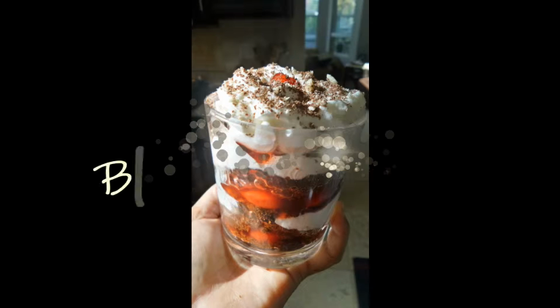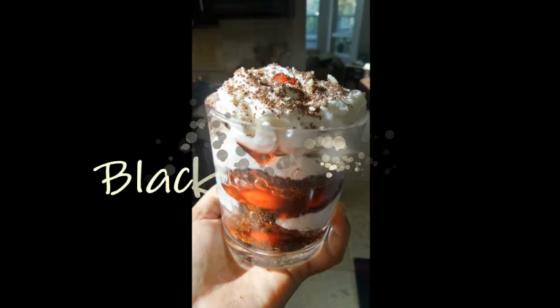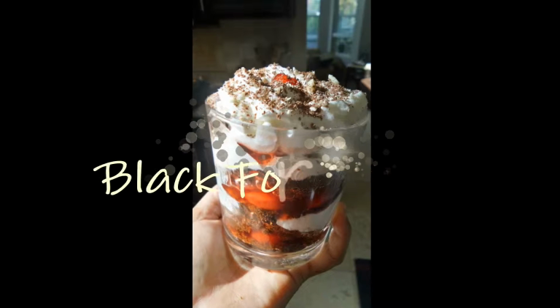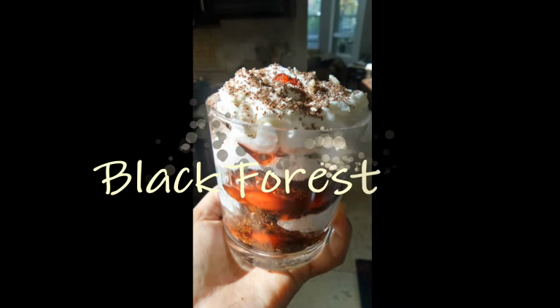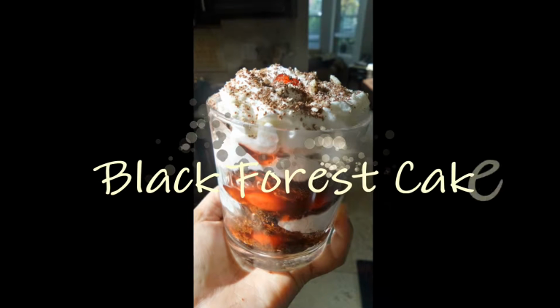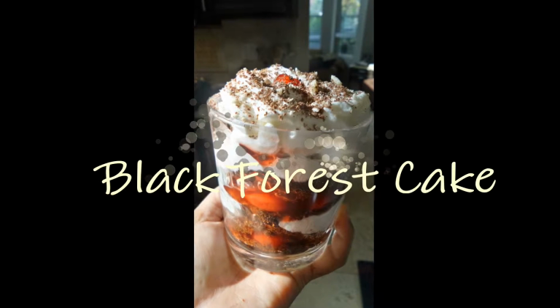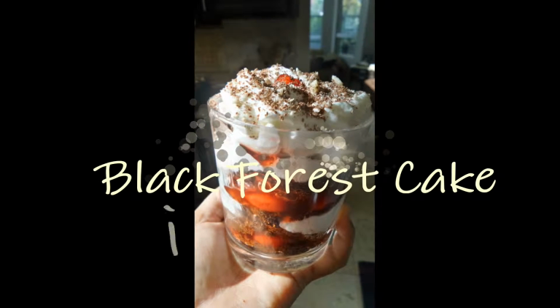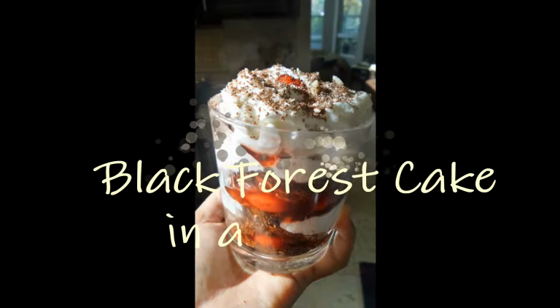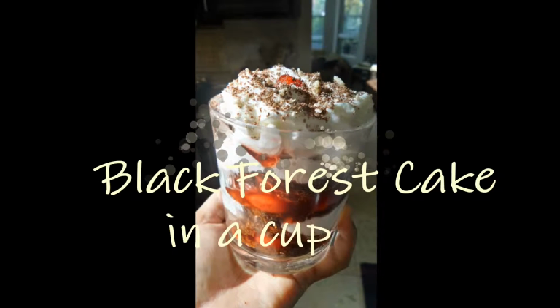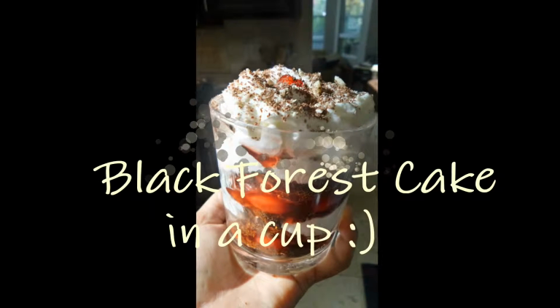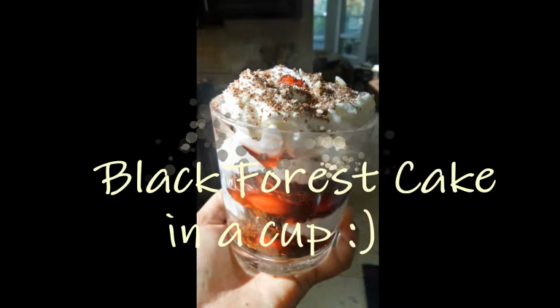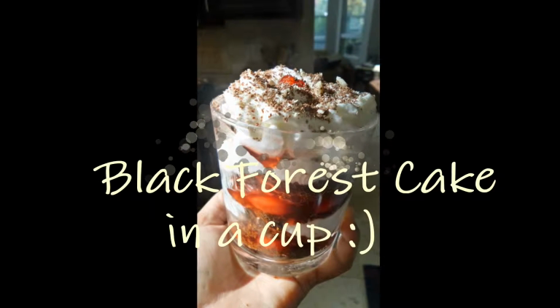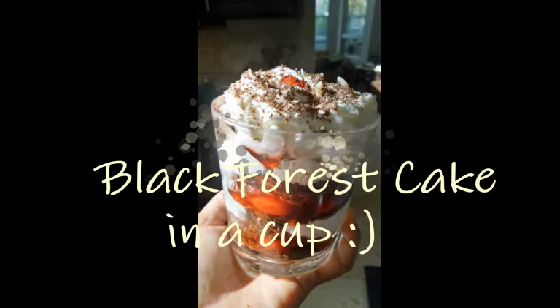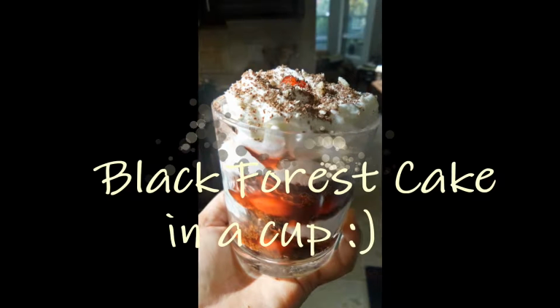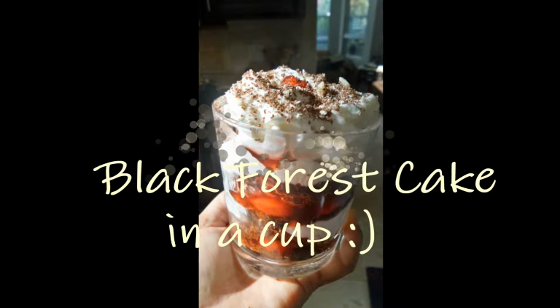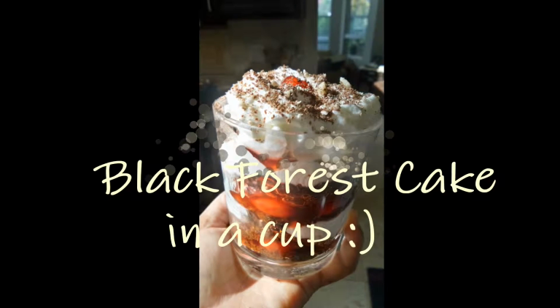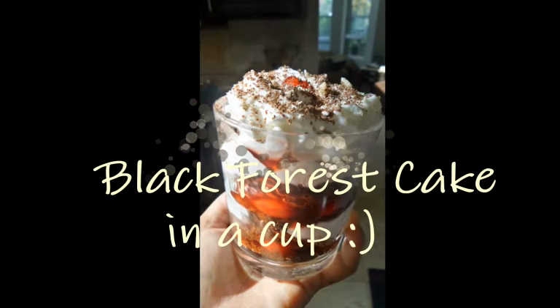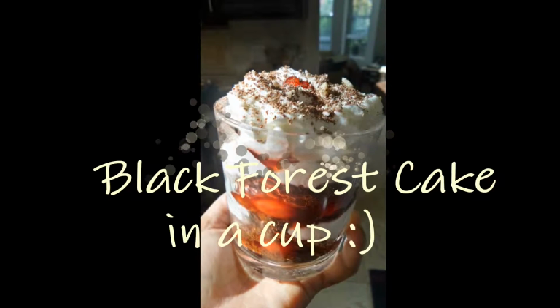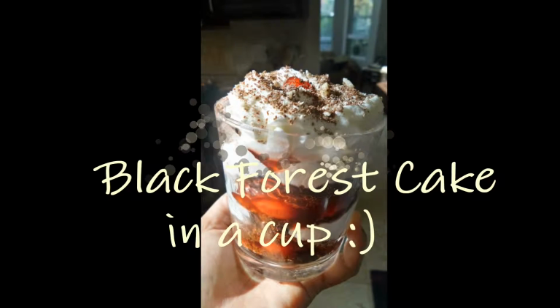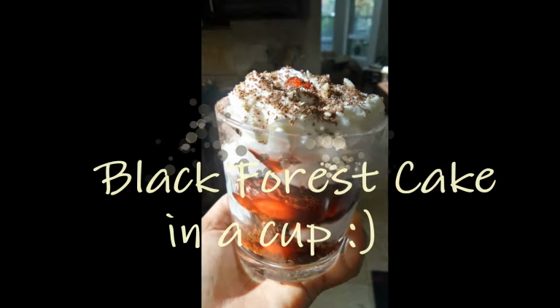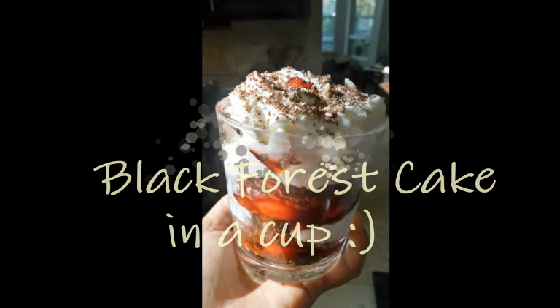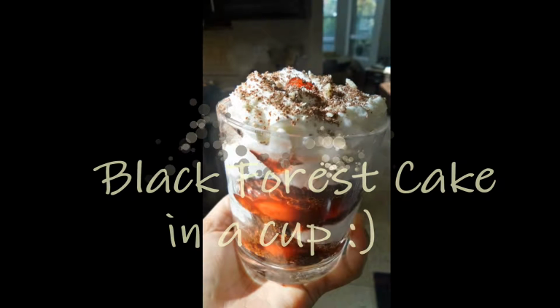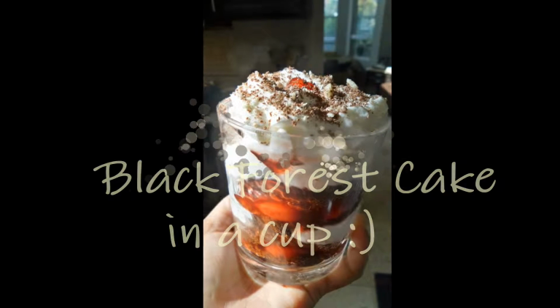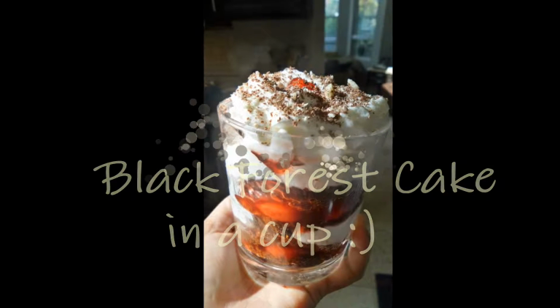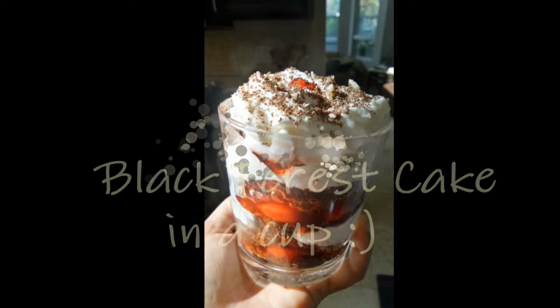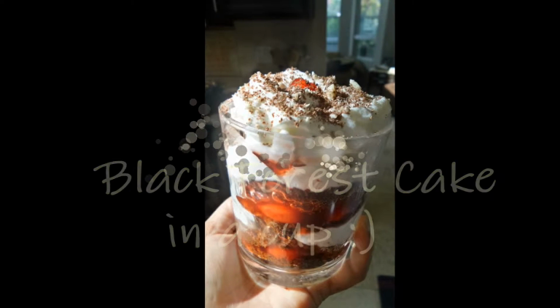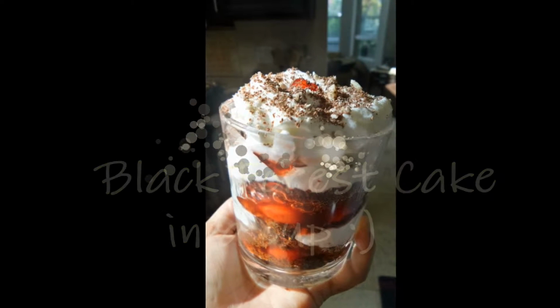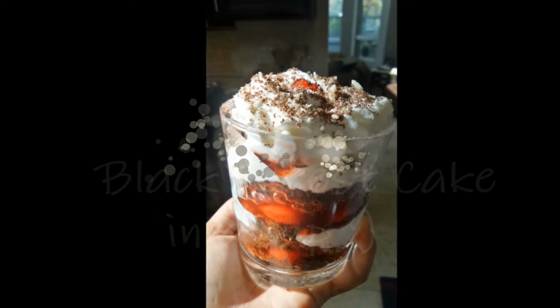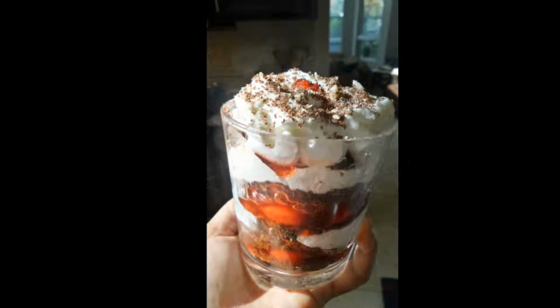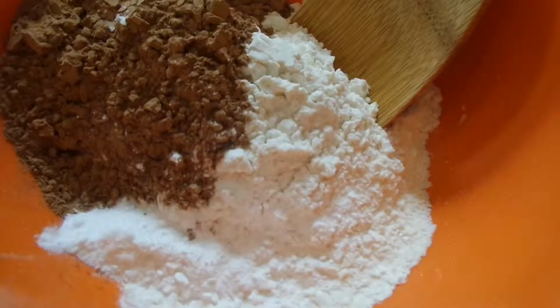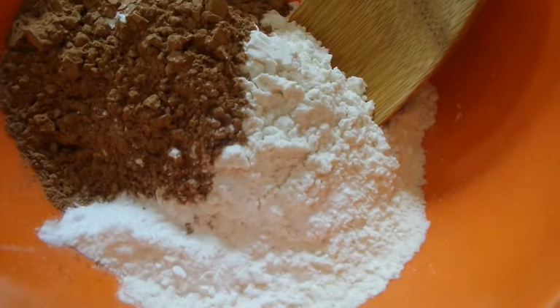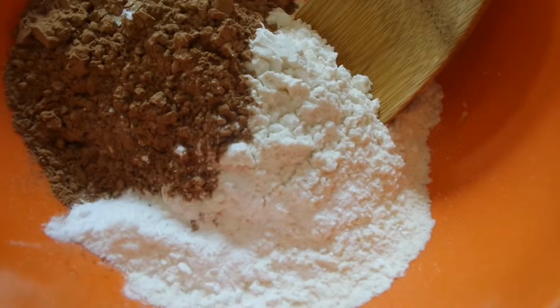Hey guys, today we are making Black Forest cake in a cup. So let's go ahead and get started.